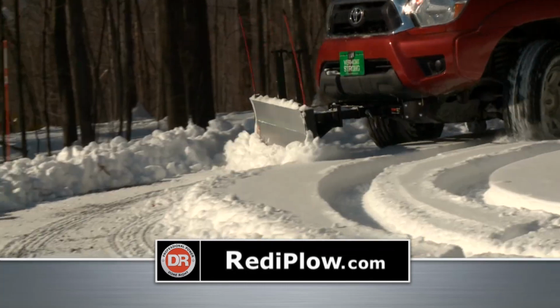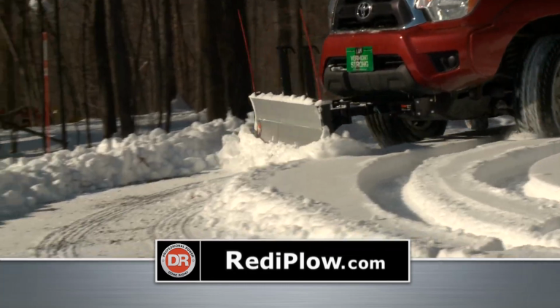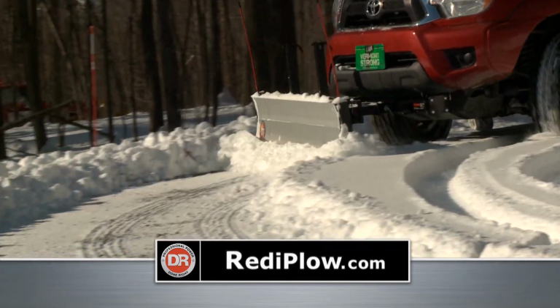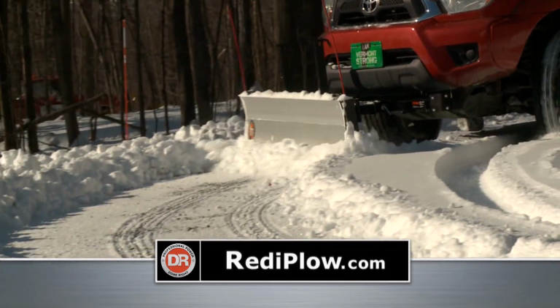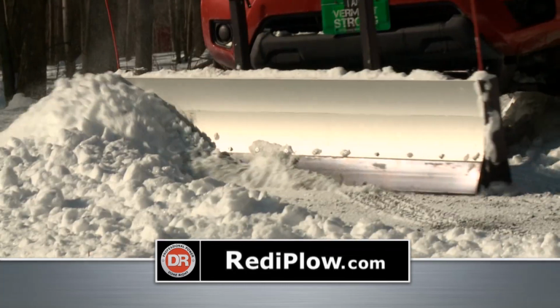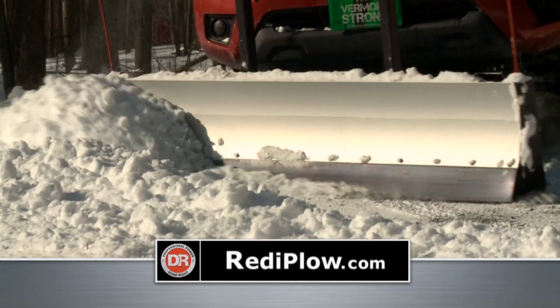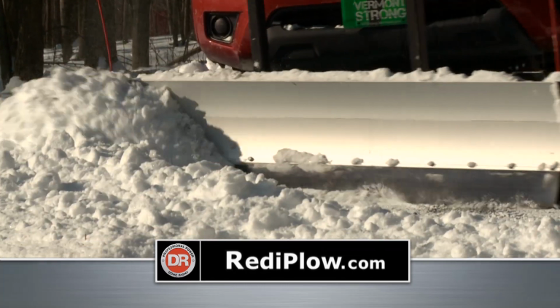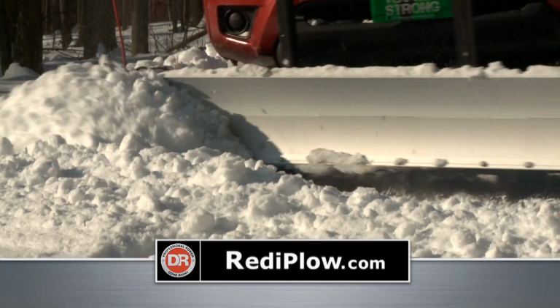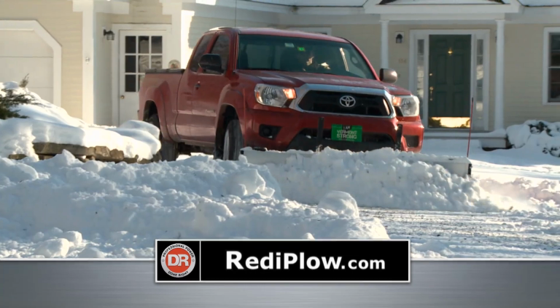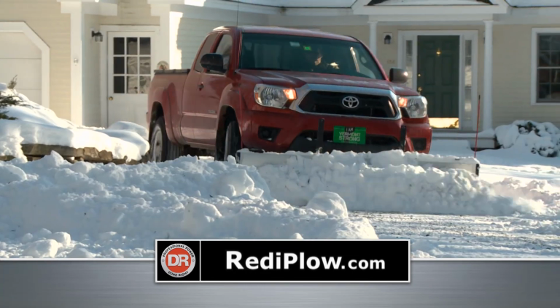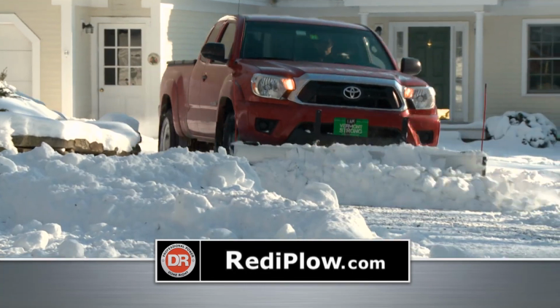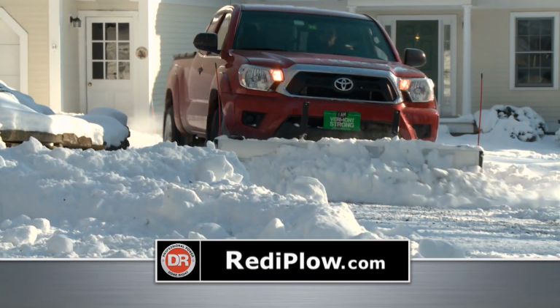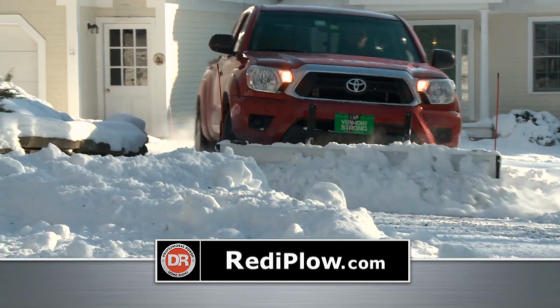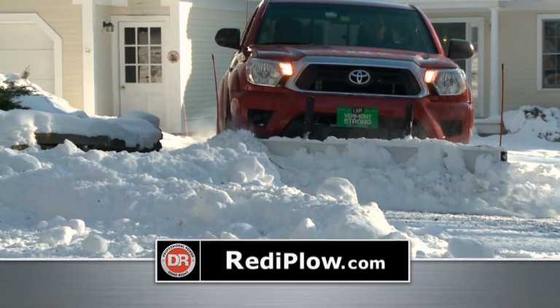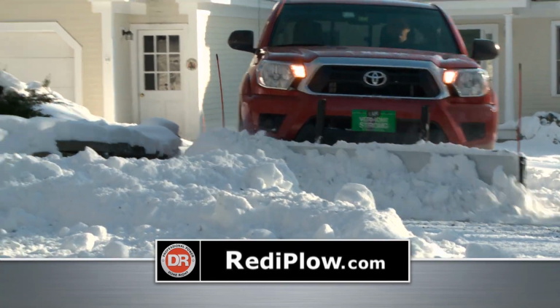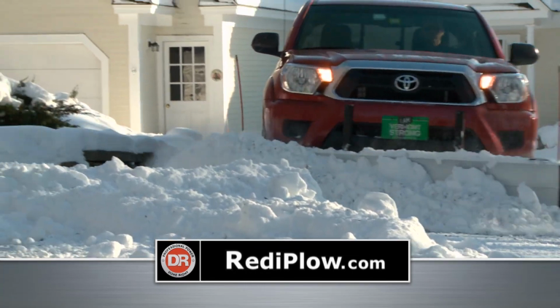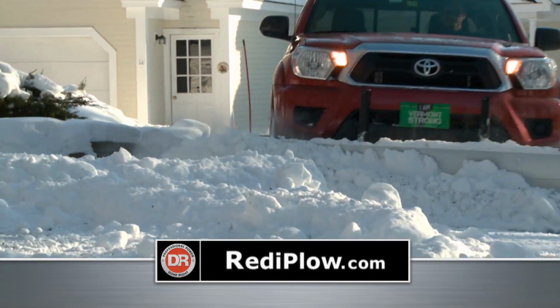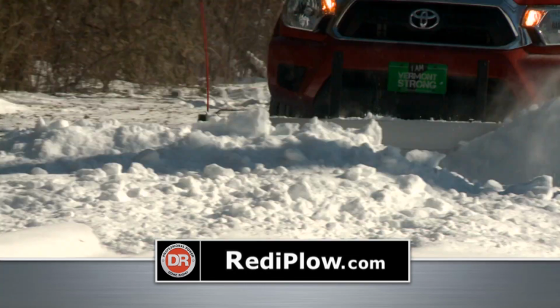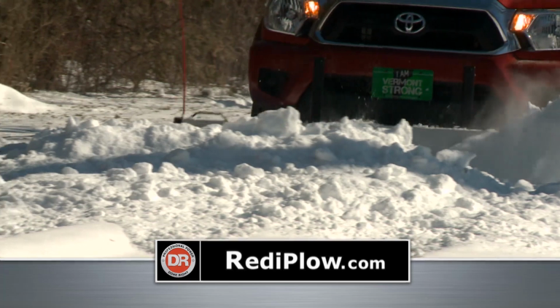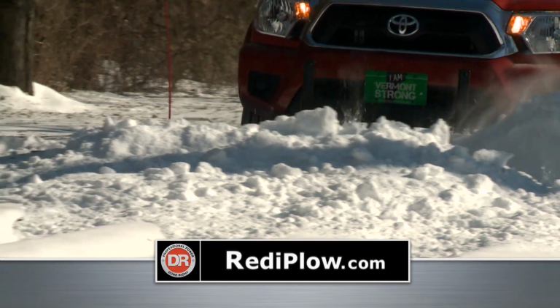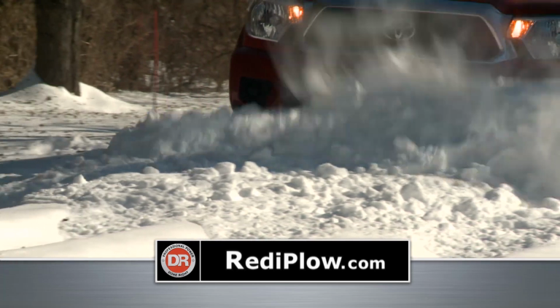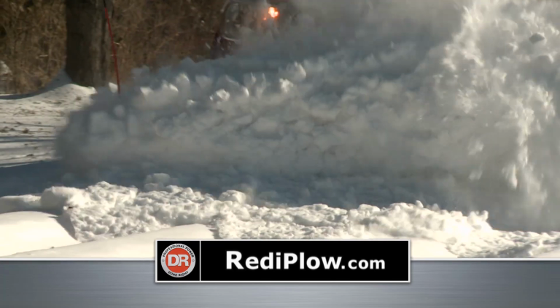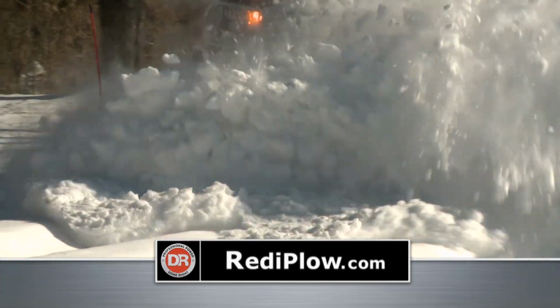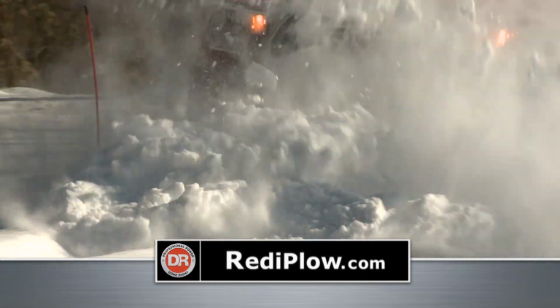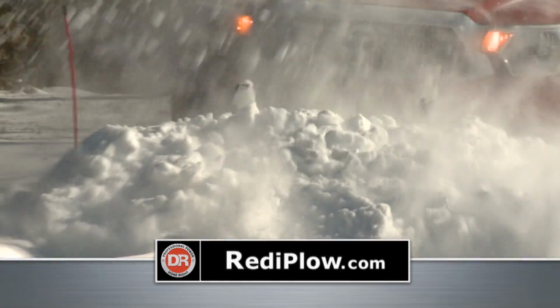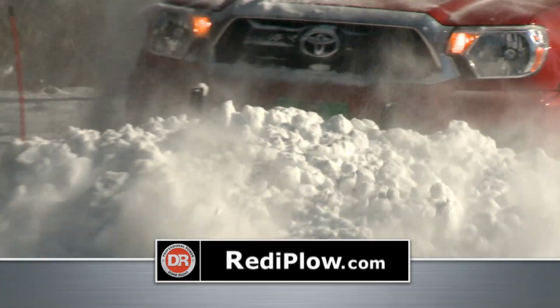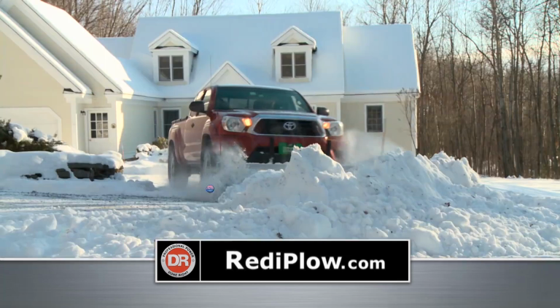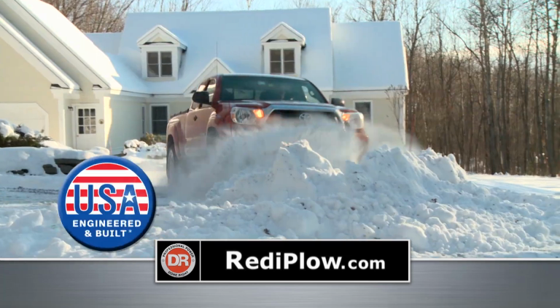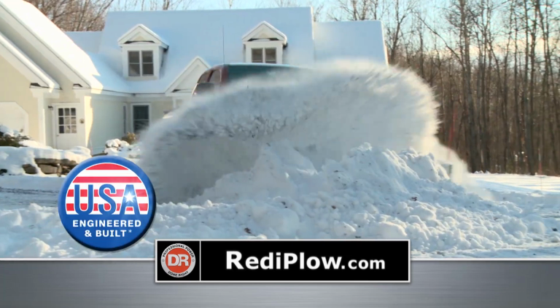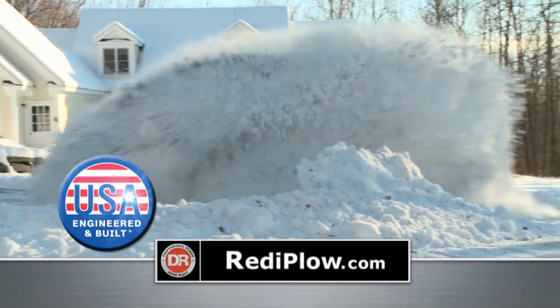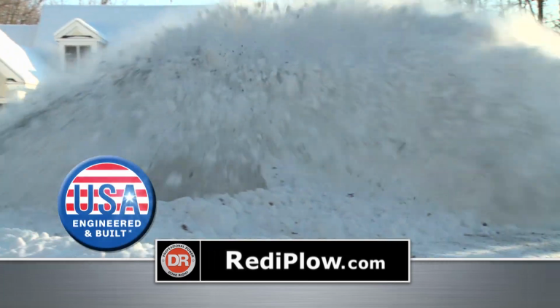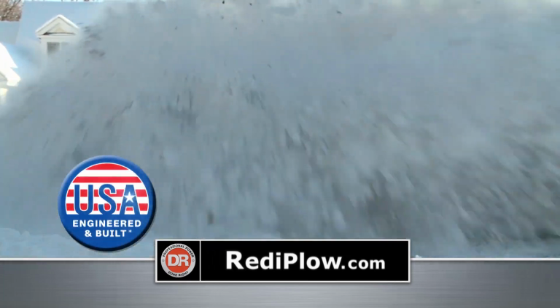Angle it left, right, or lock it straight. Clearing snow has never been this easy.